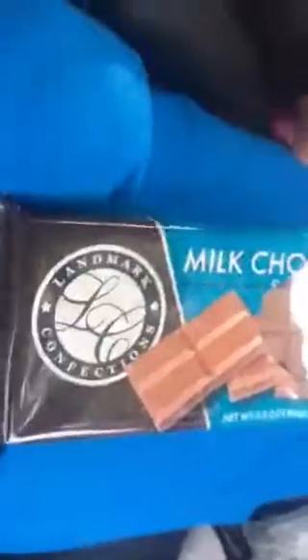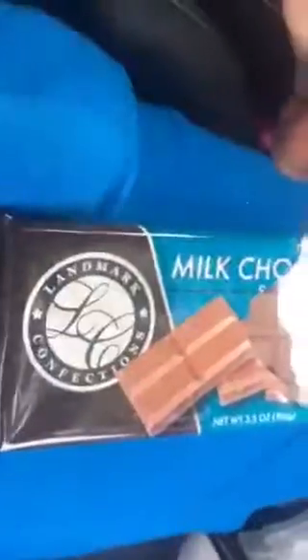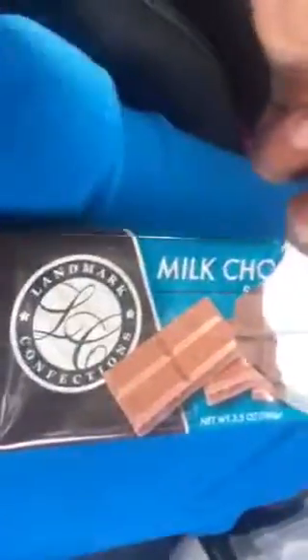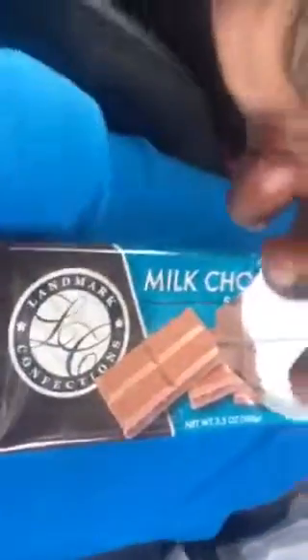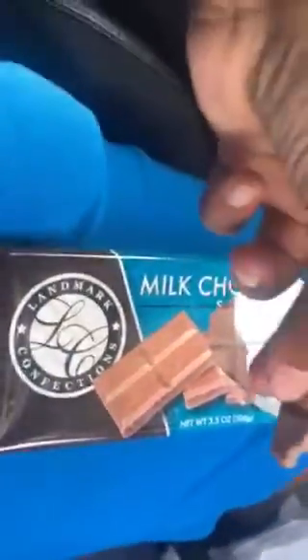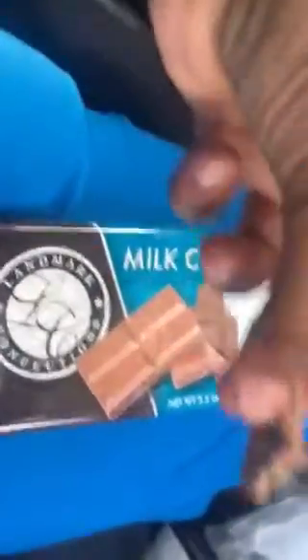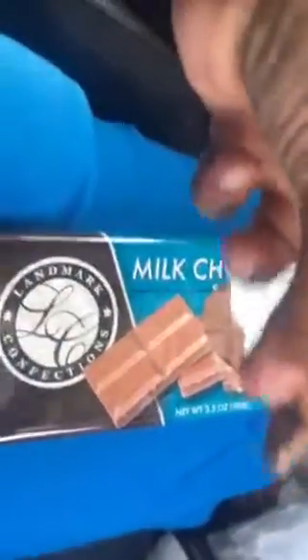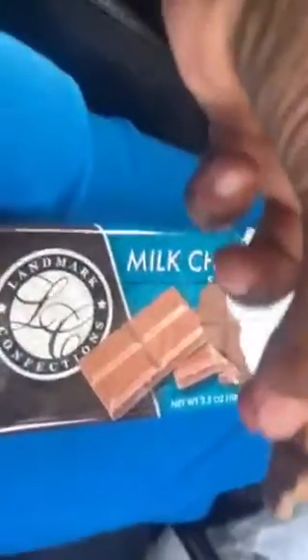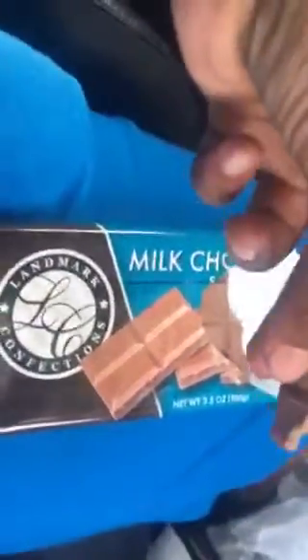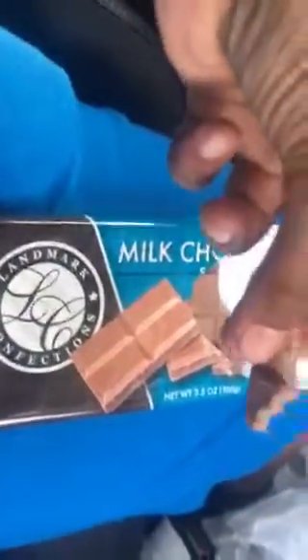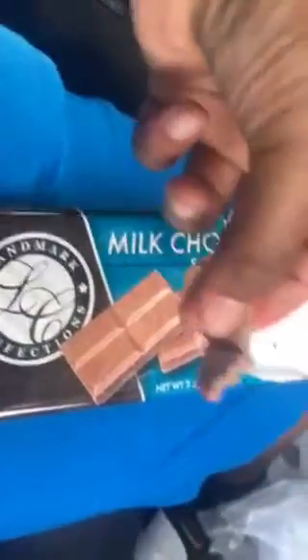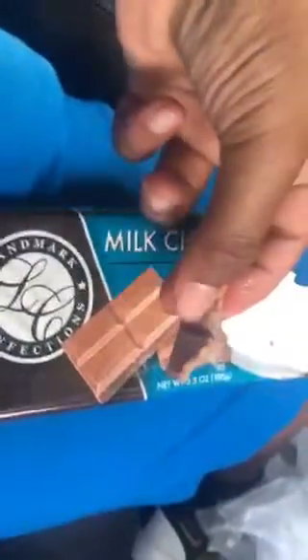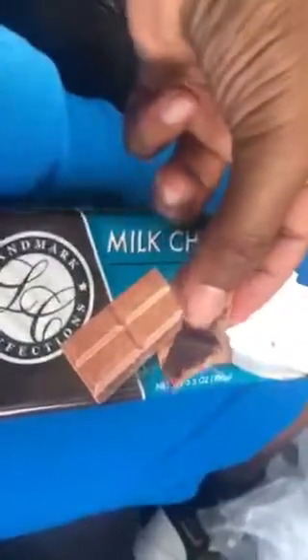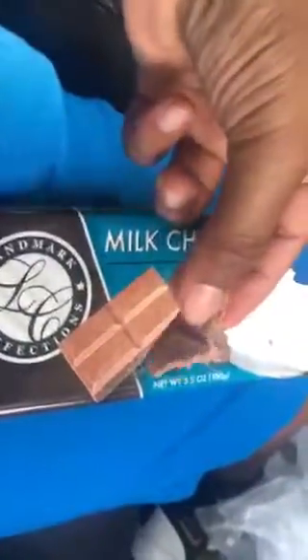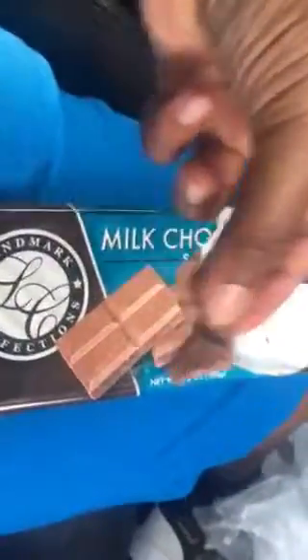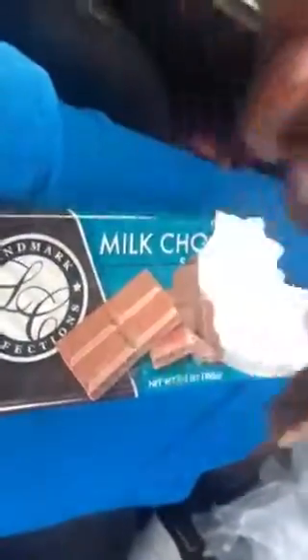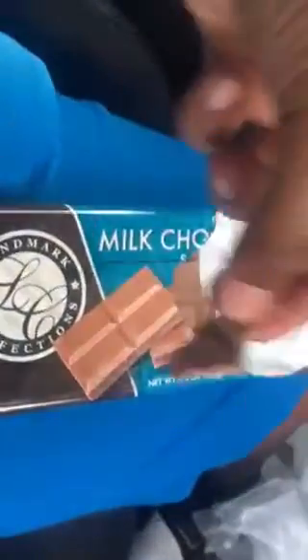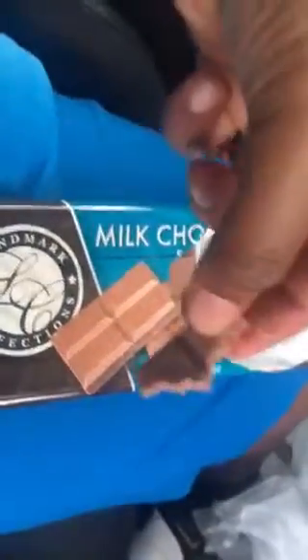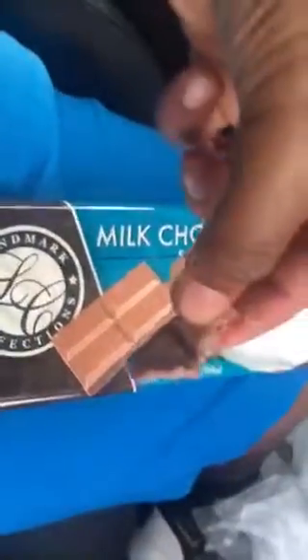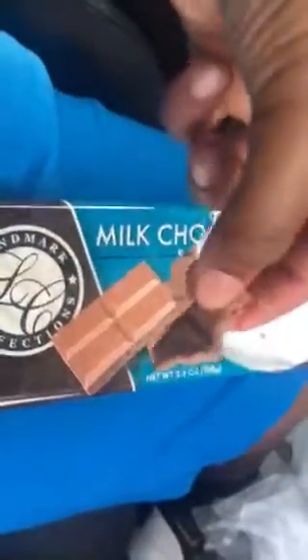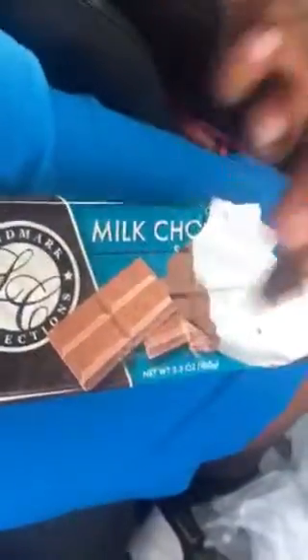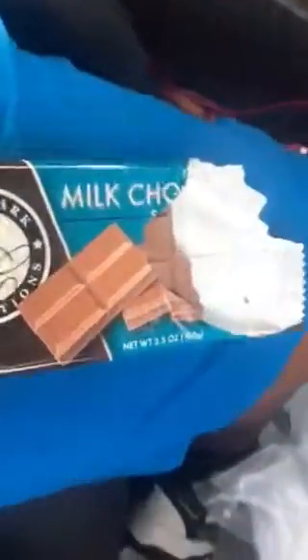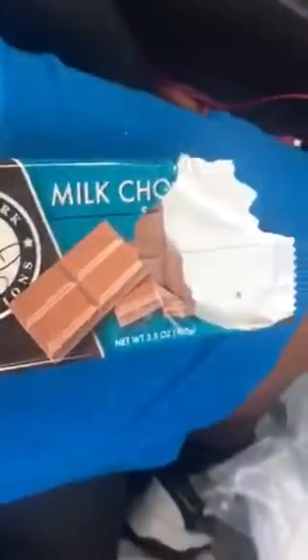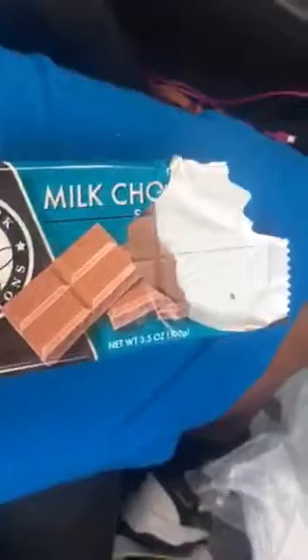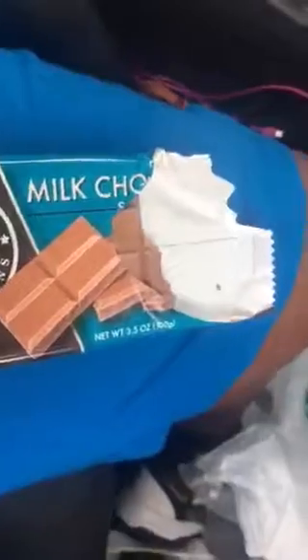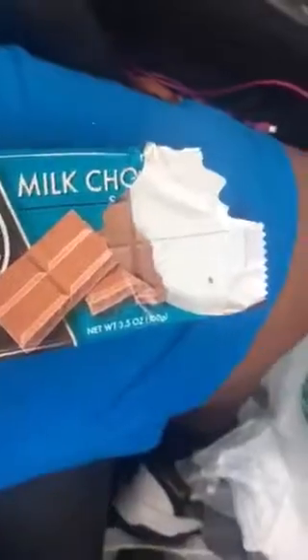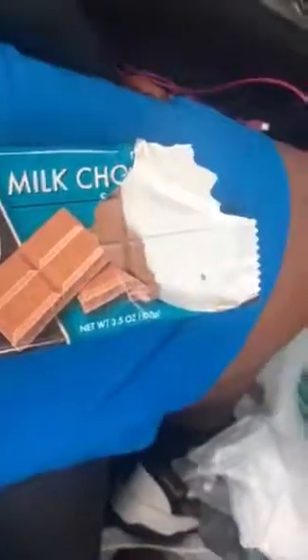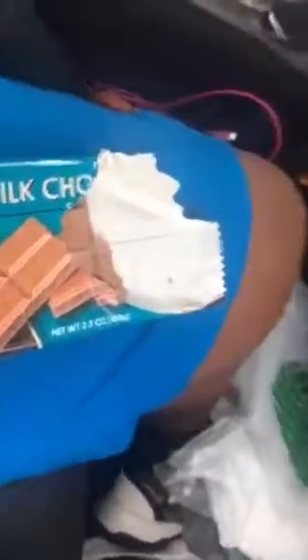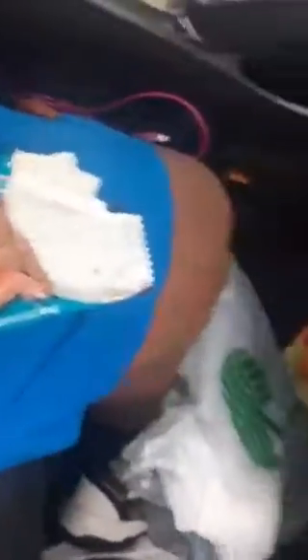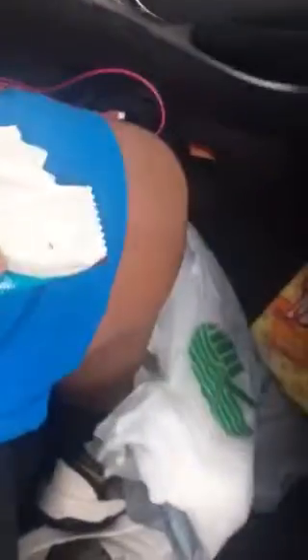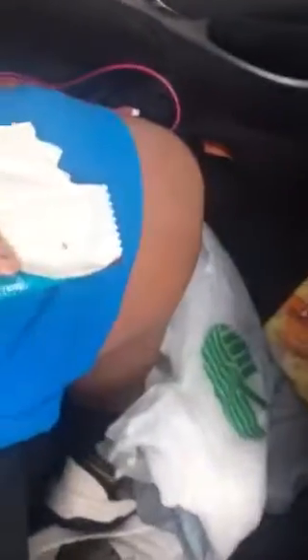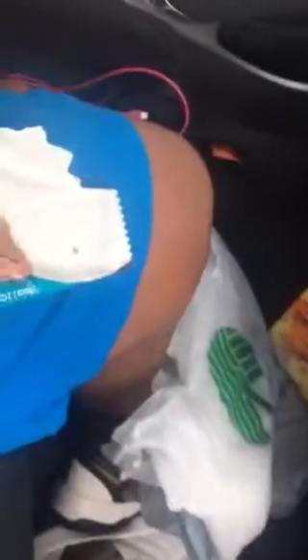Landmark's Milk Chocolate from Family Dollar.